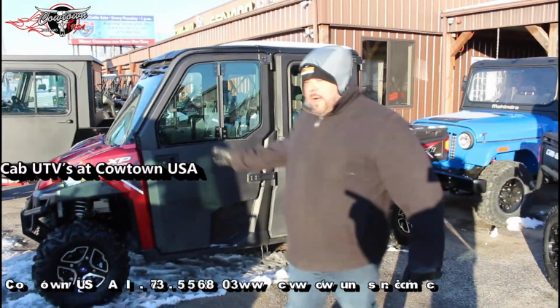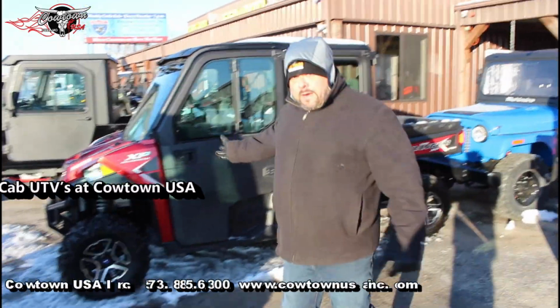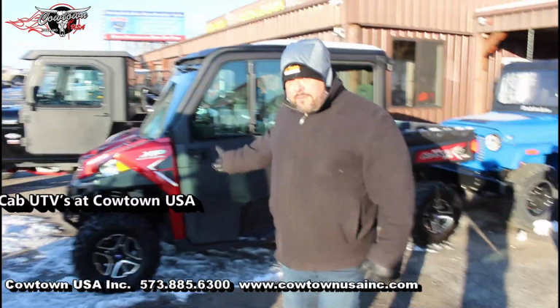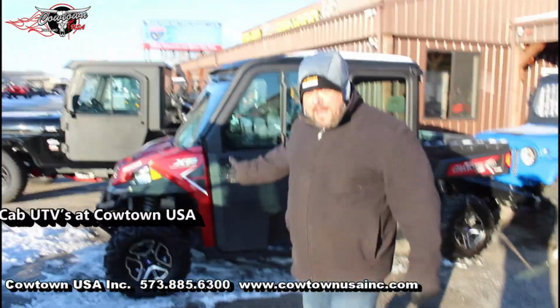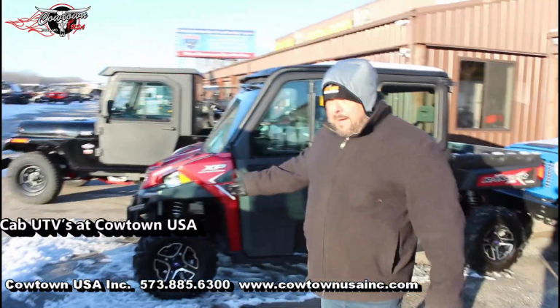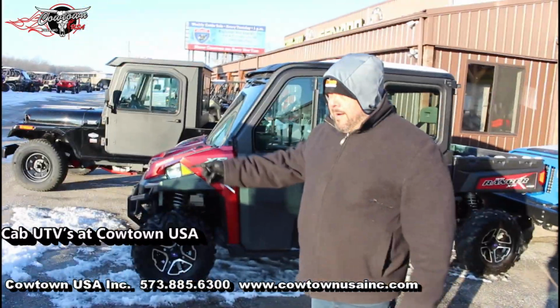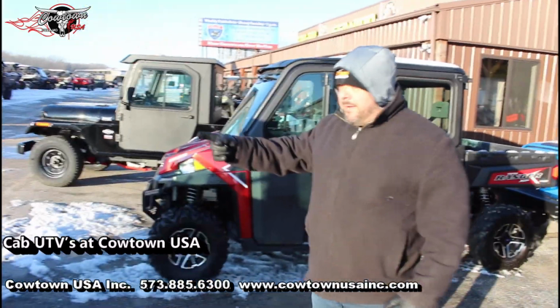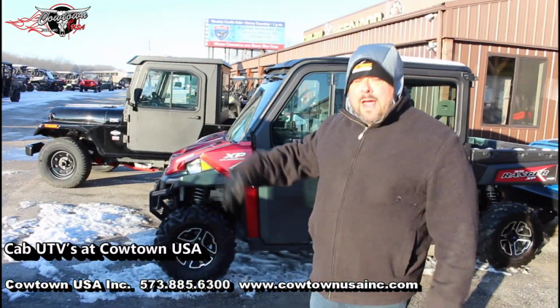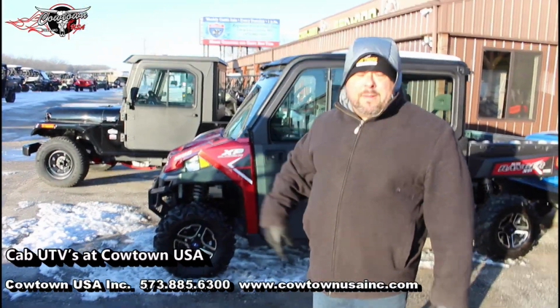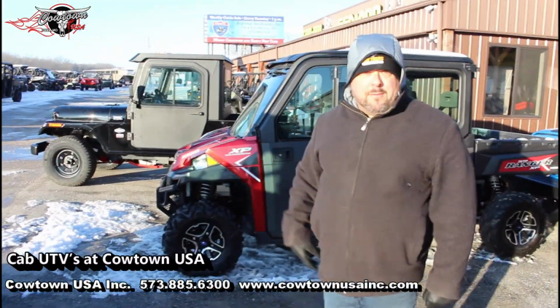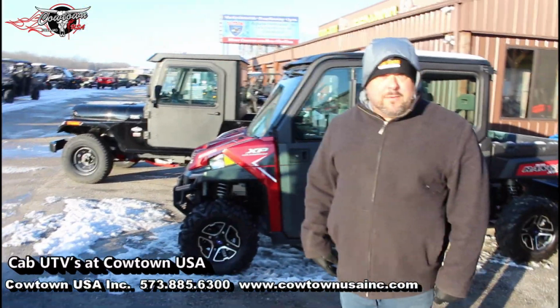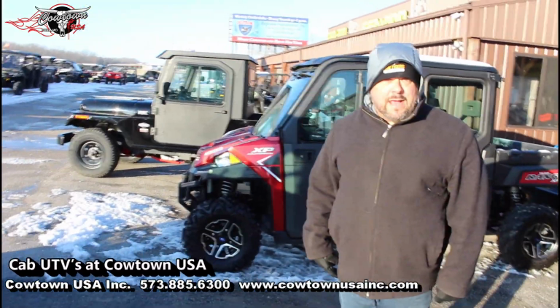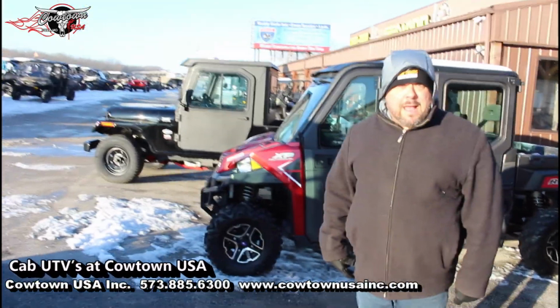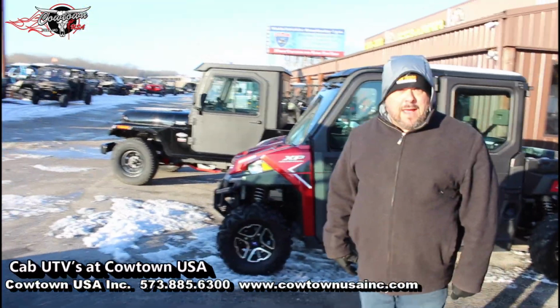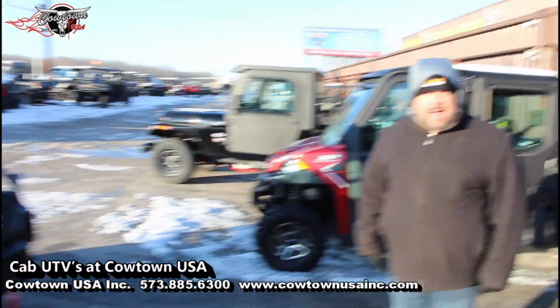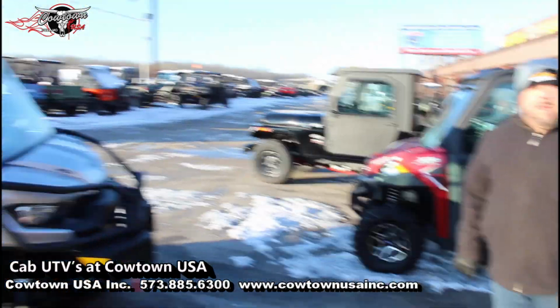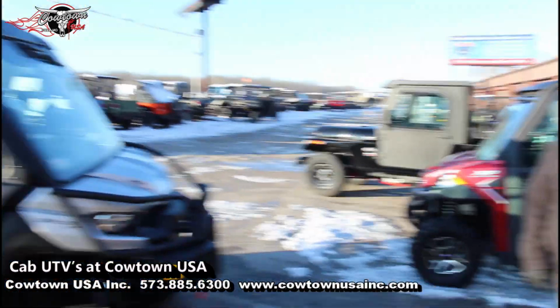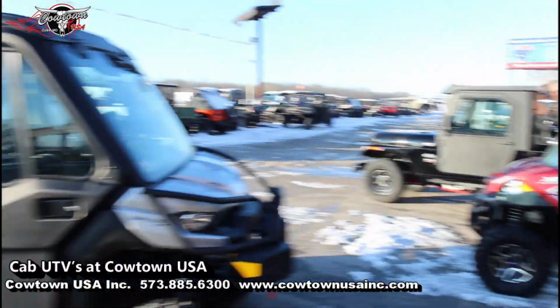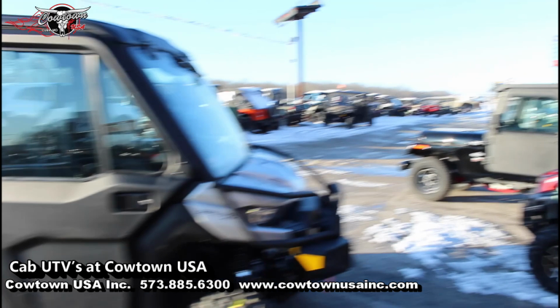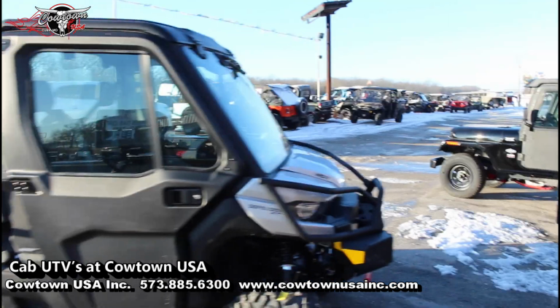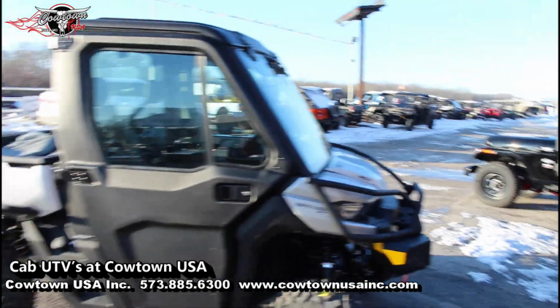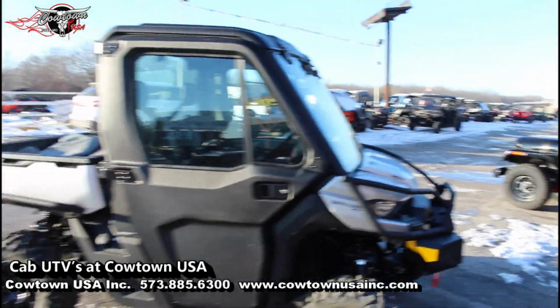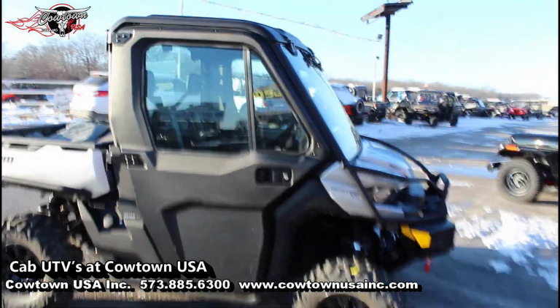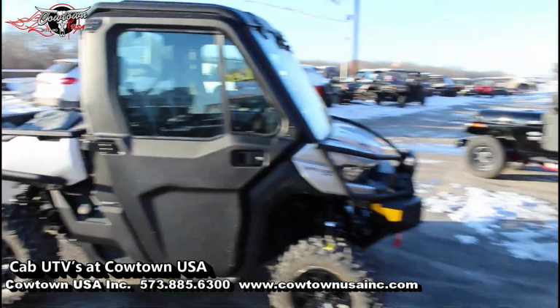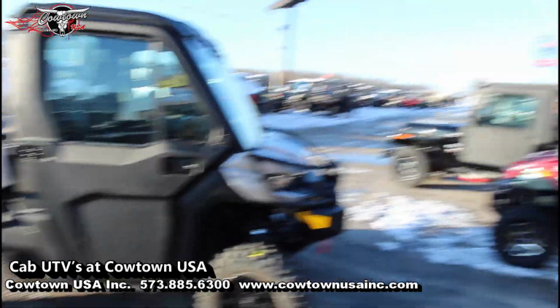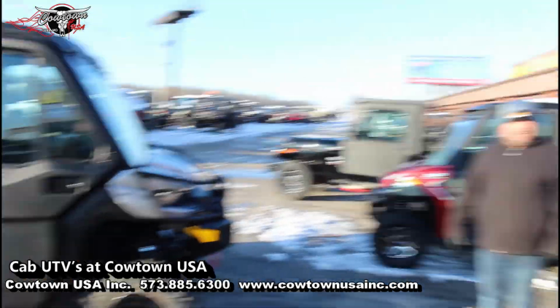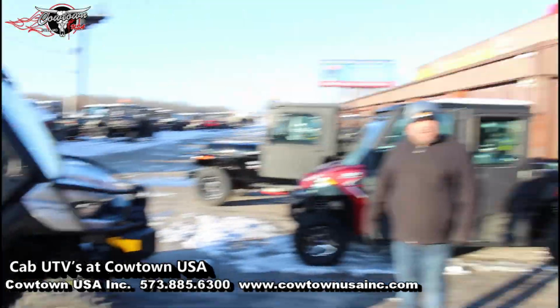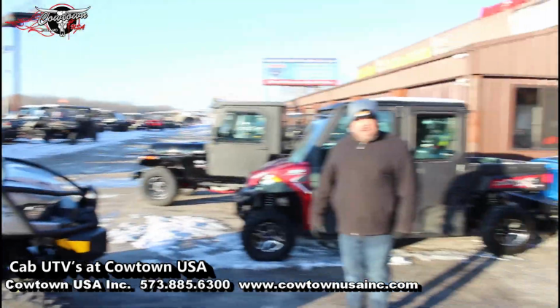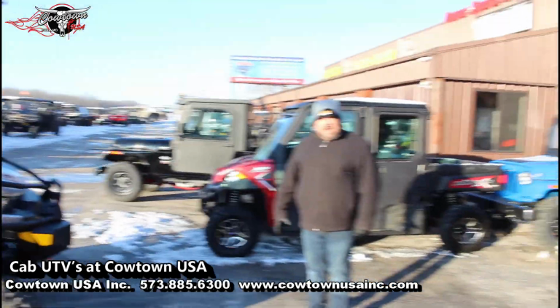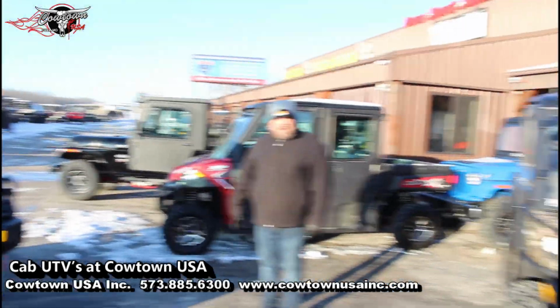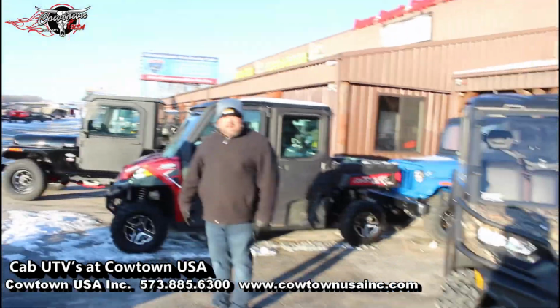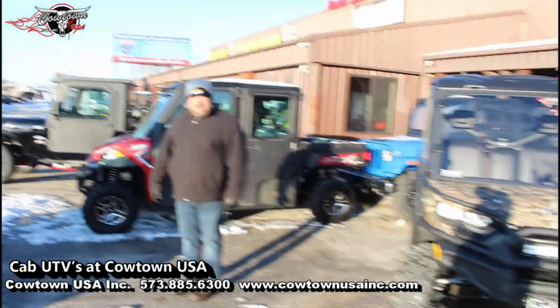Here's a cab, there's a cab, everywhere there's a cab. Go to our website, CowtownUSA.com.